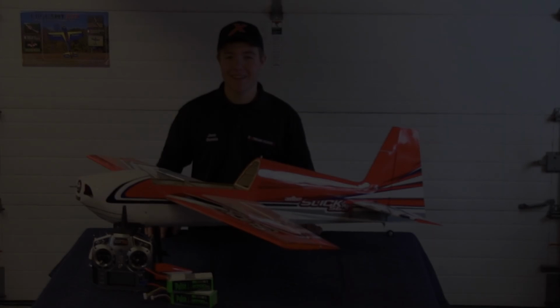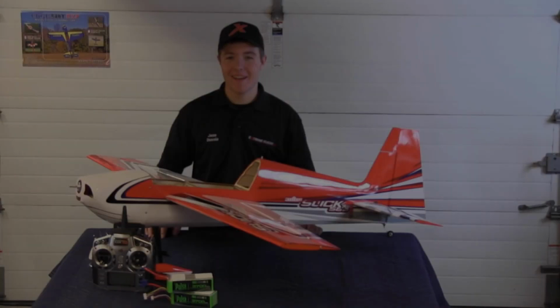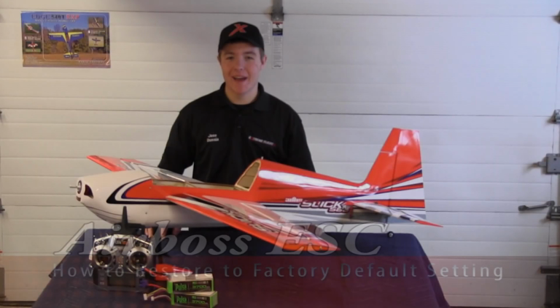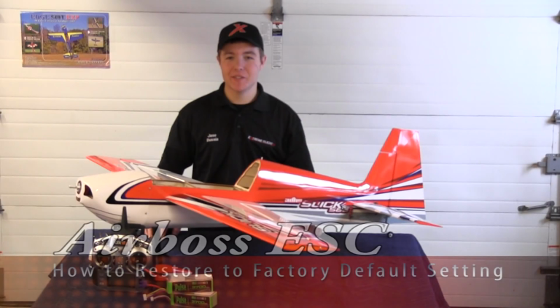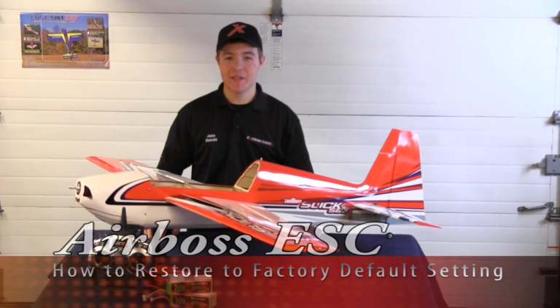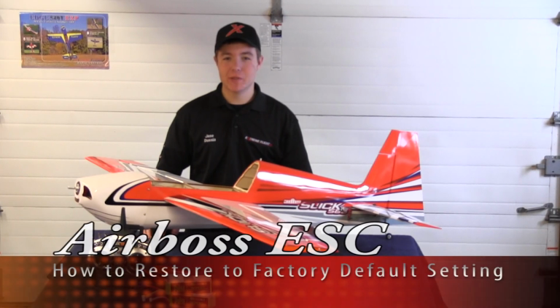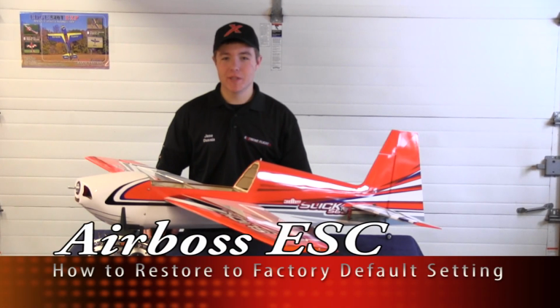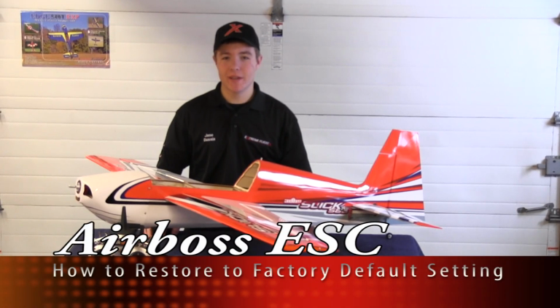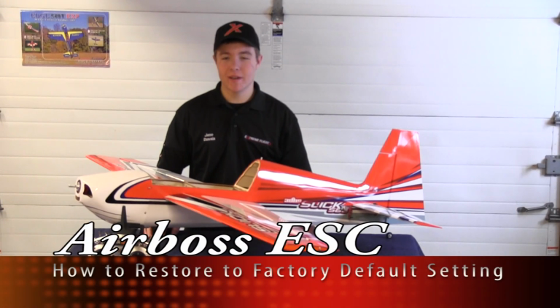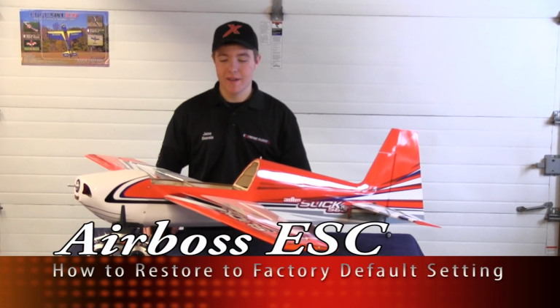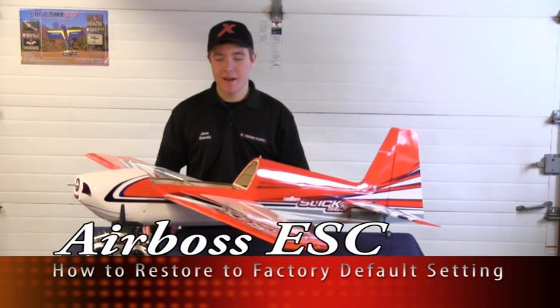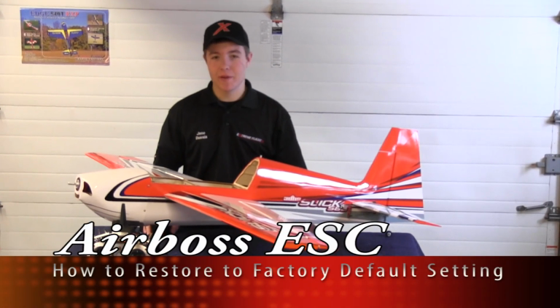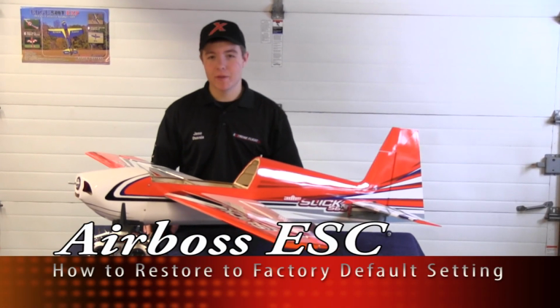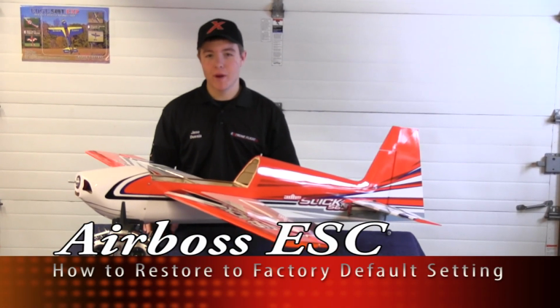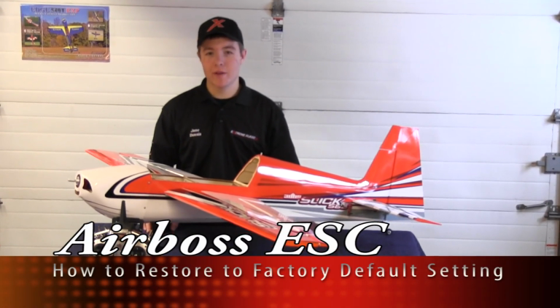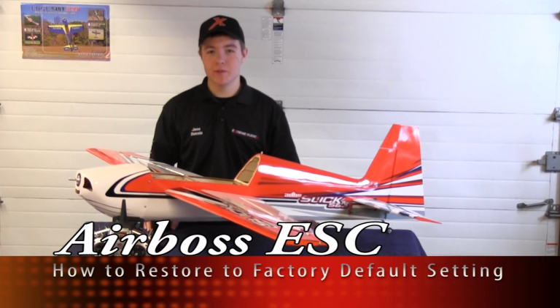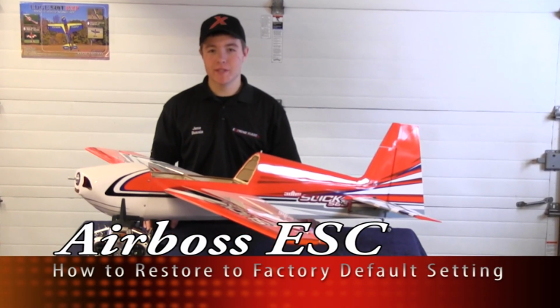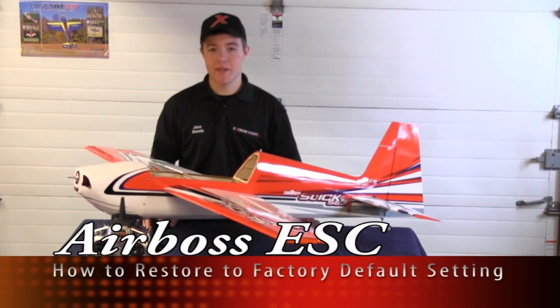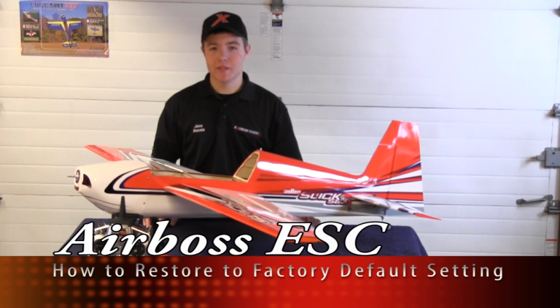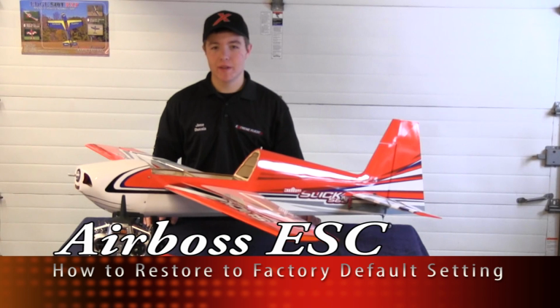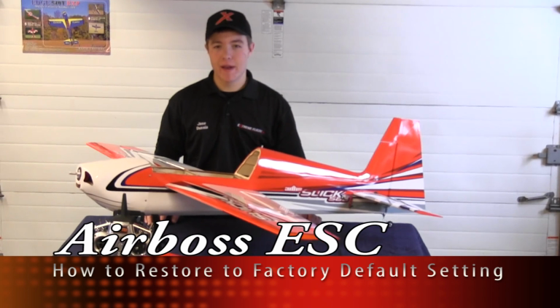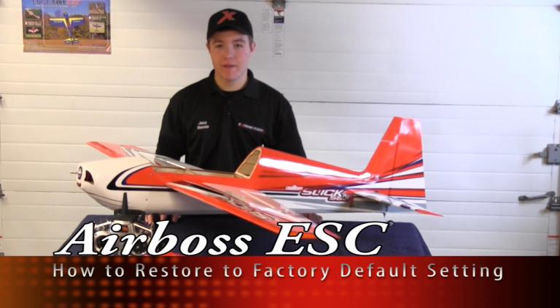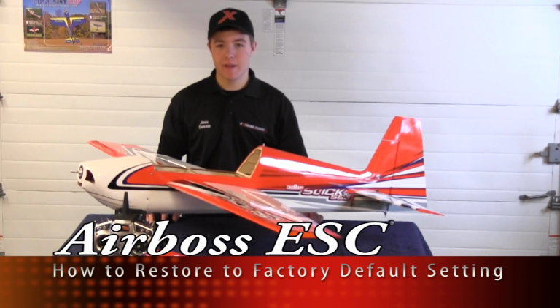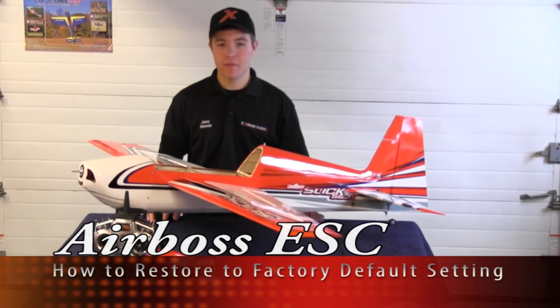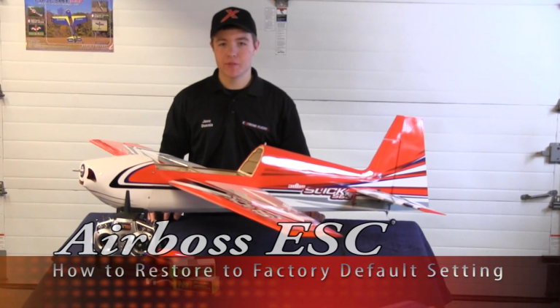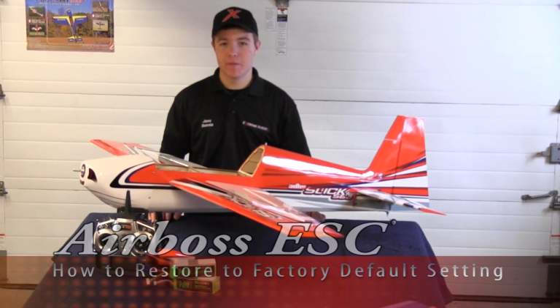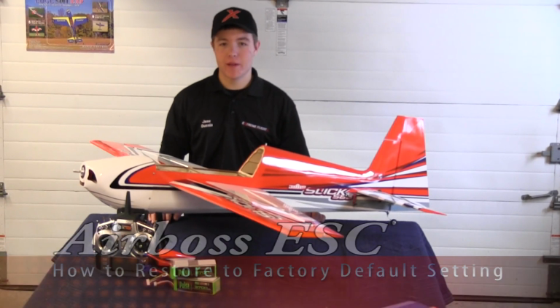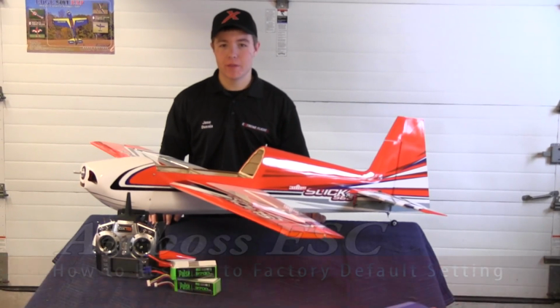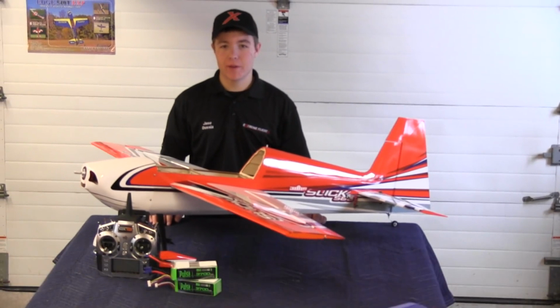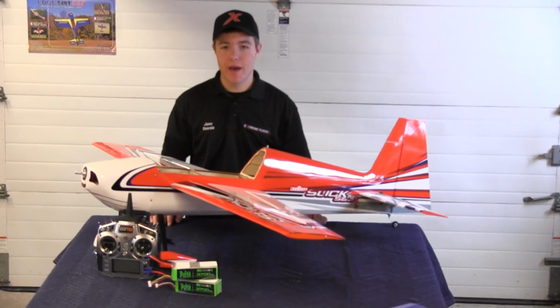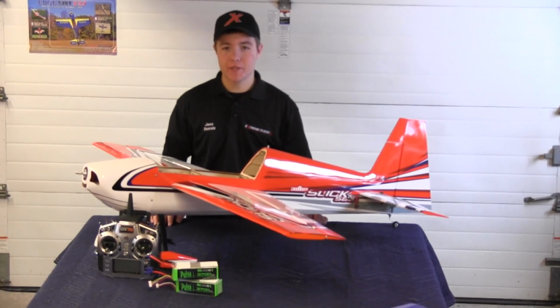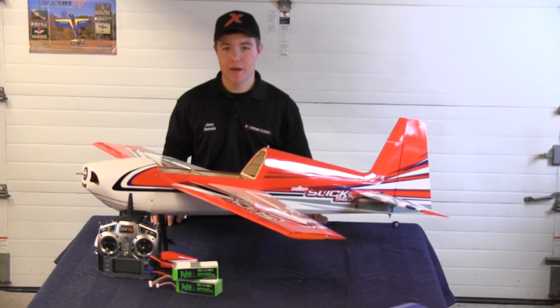Hey guys, Jay Stussy here, and I'm here with the brand new 60 inch Slick 580 from Extreme Flight and 3D Hobby Shop.